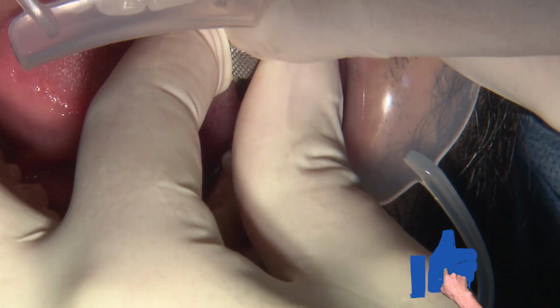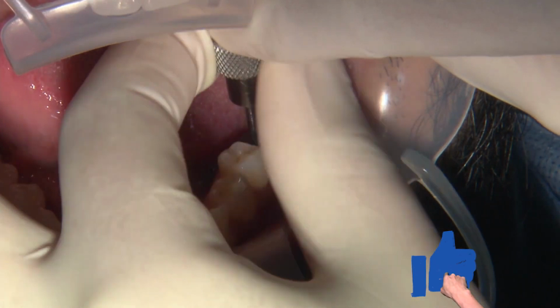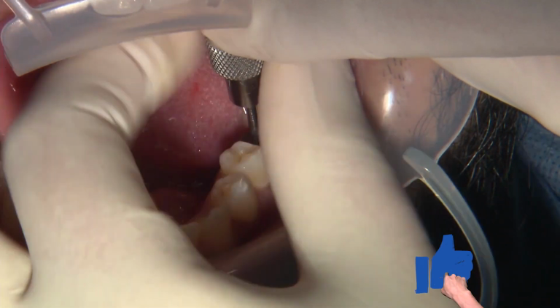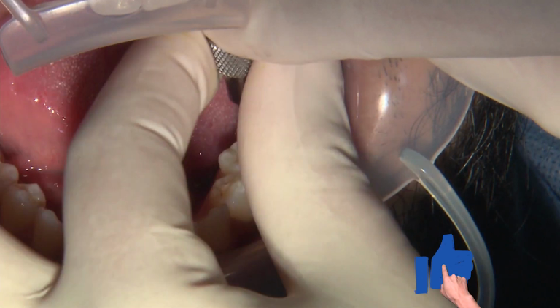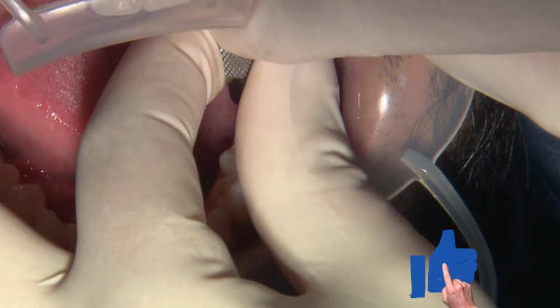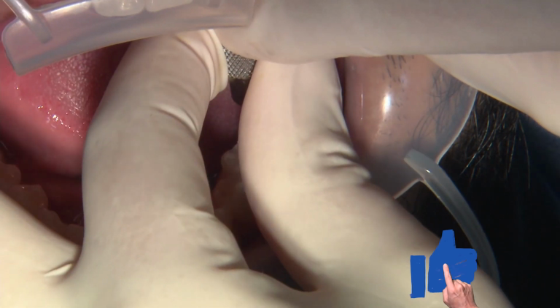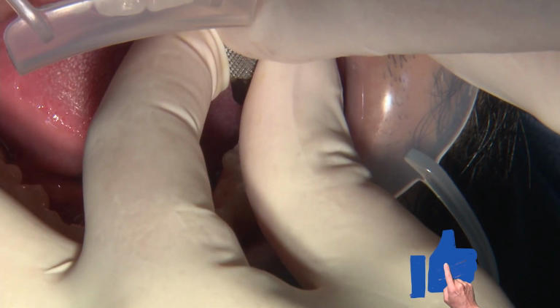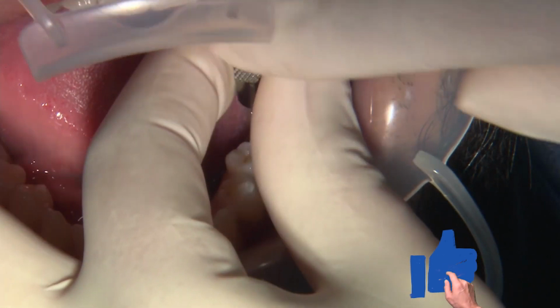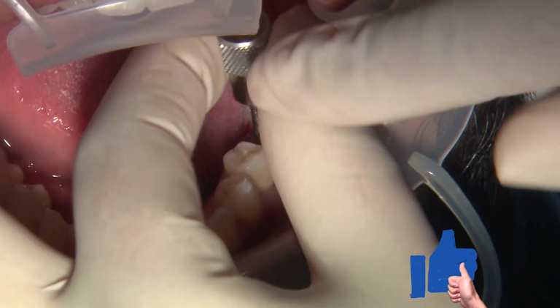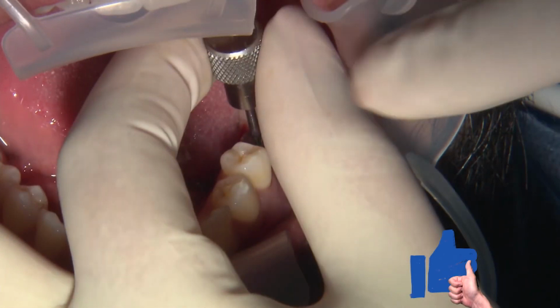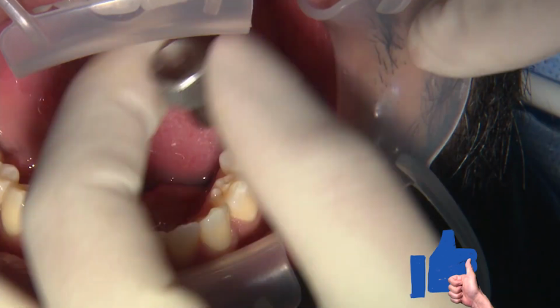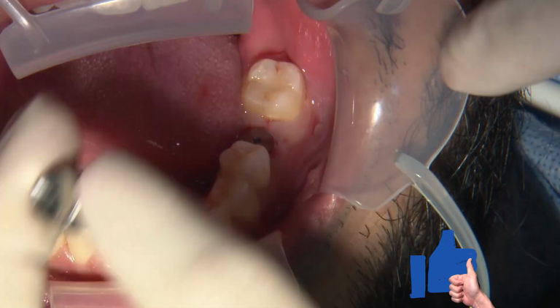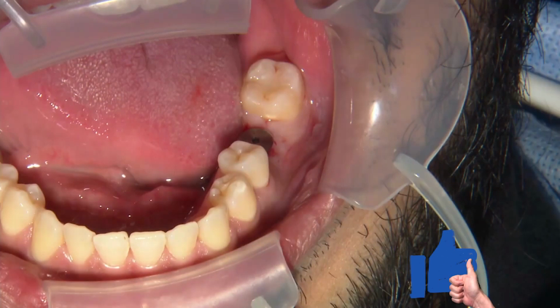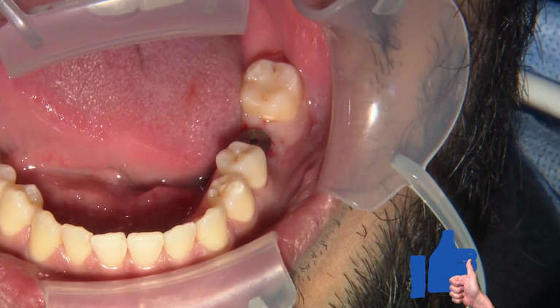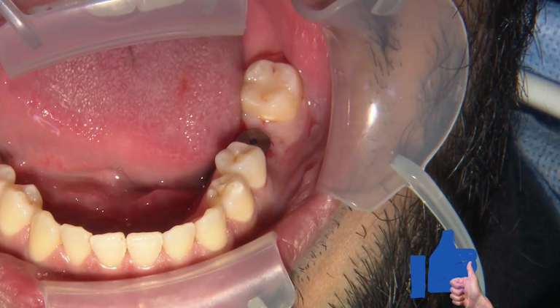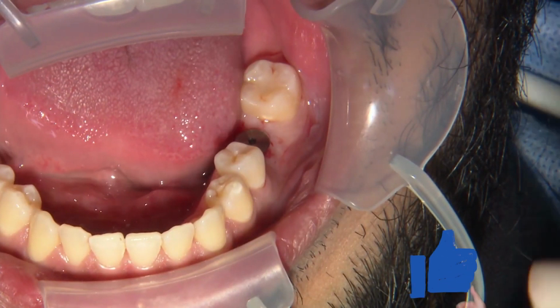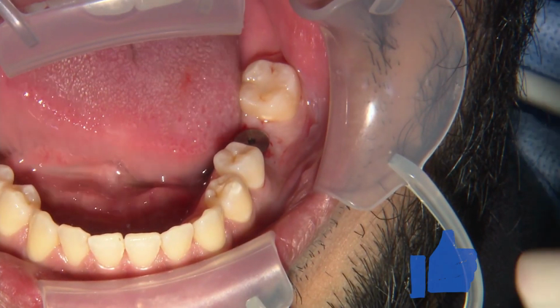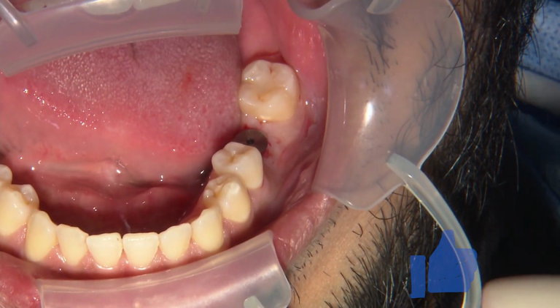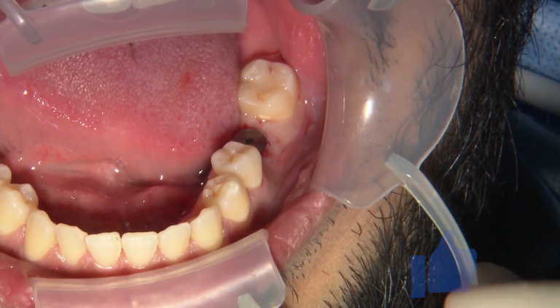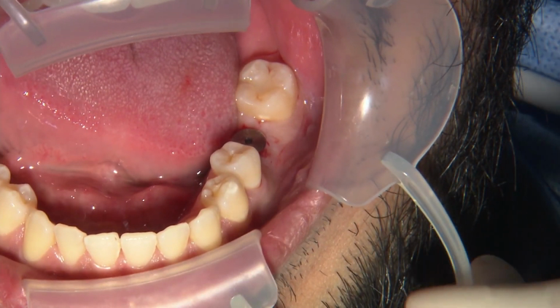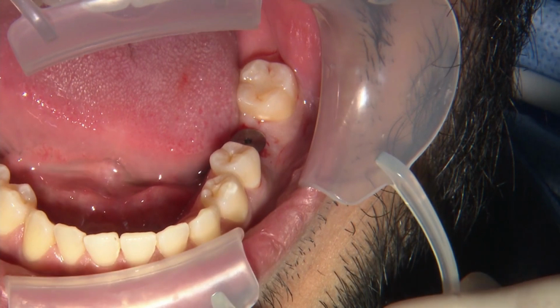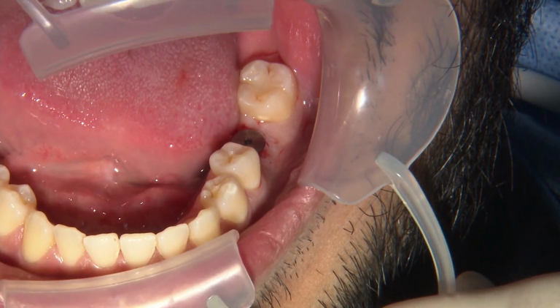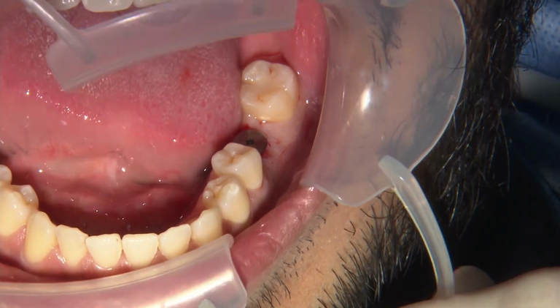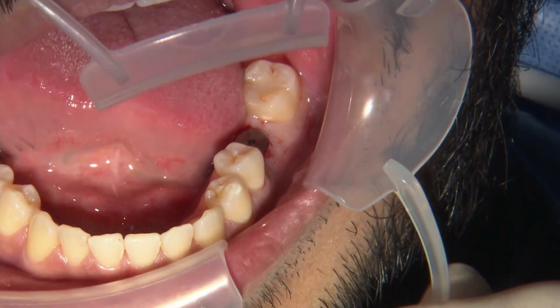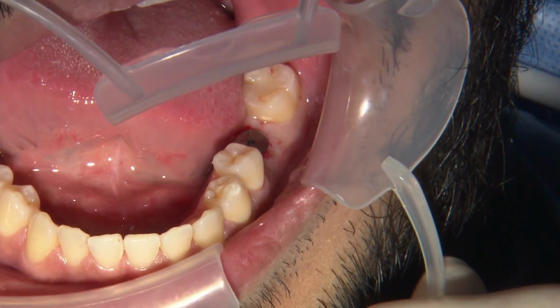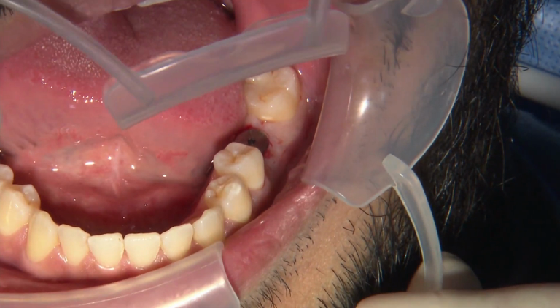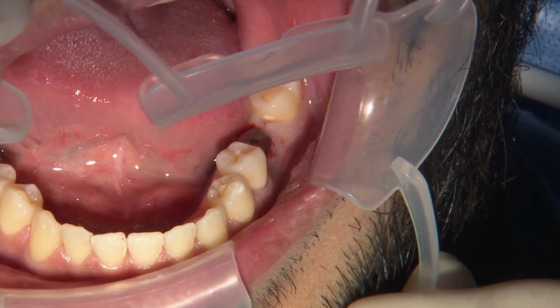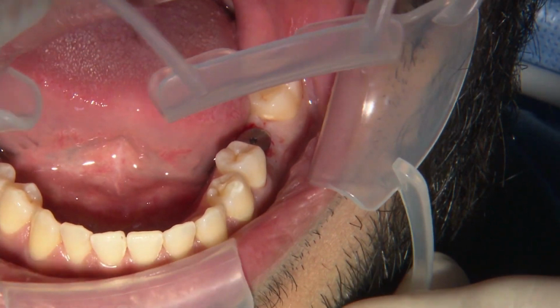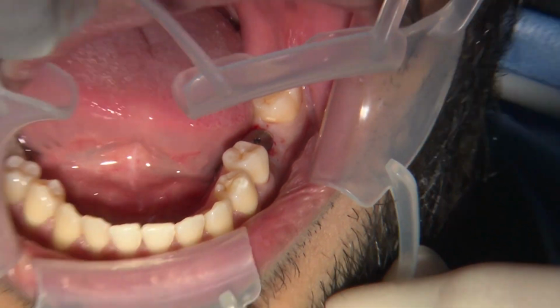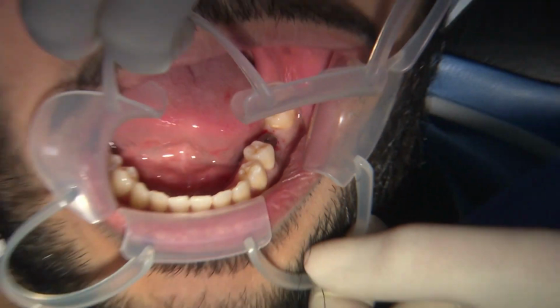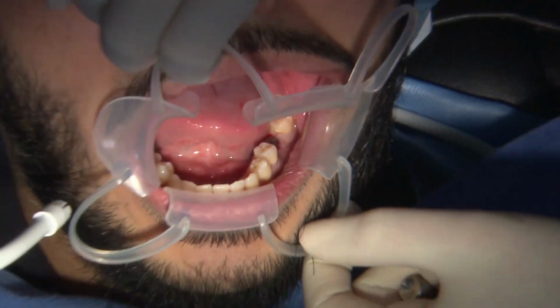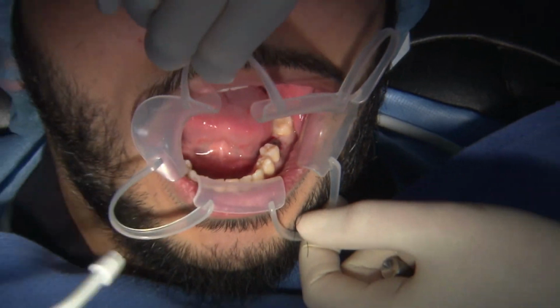Now we can hand tighten our healing abutments and push this out.